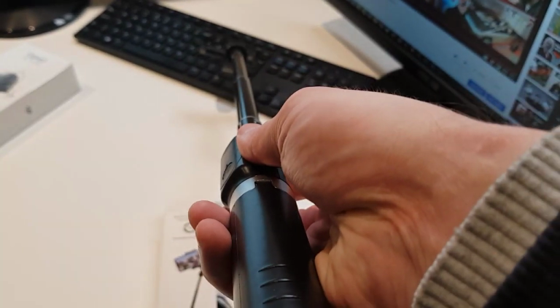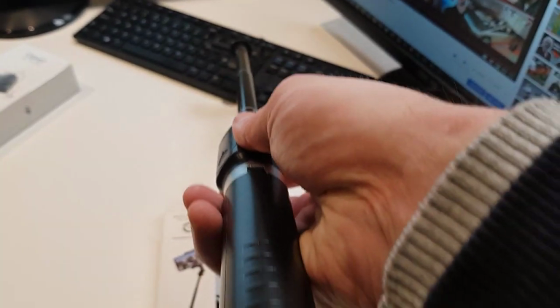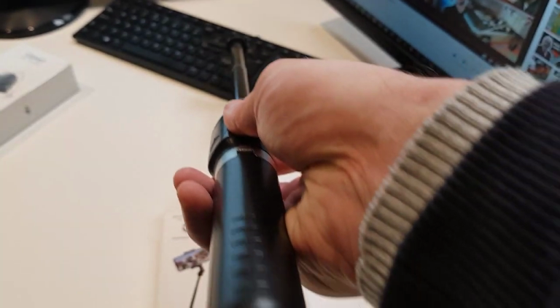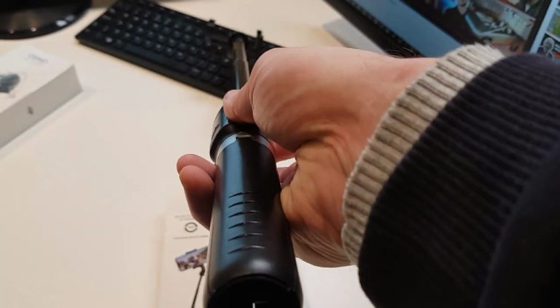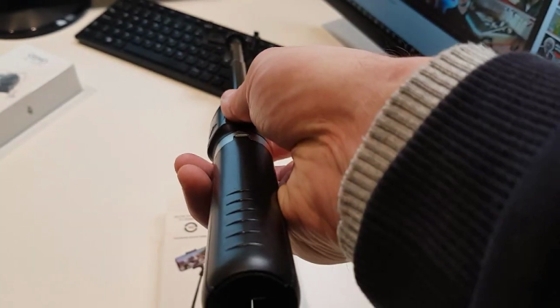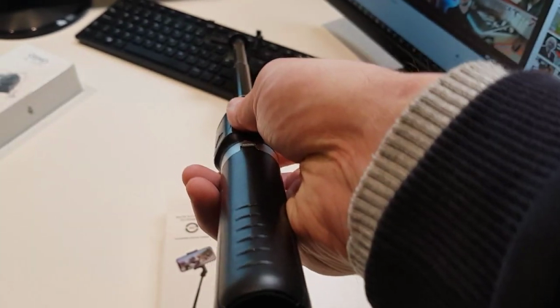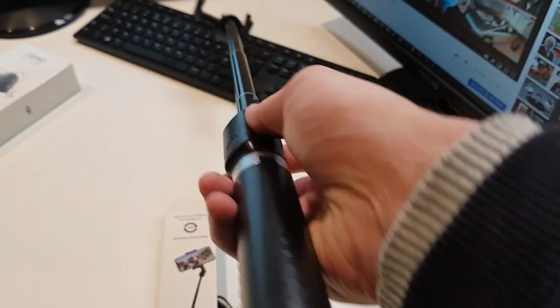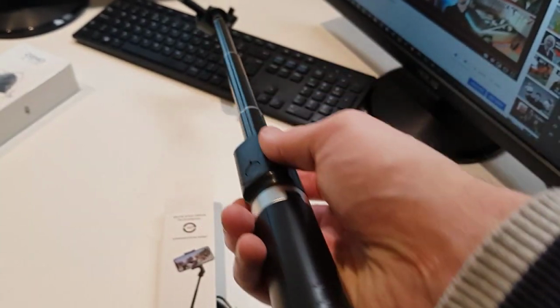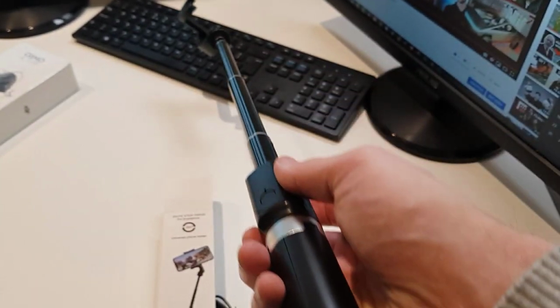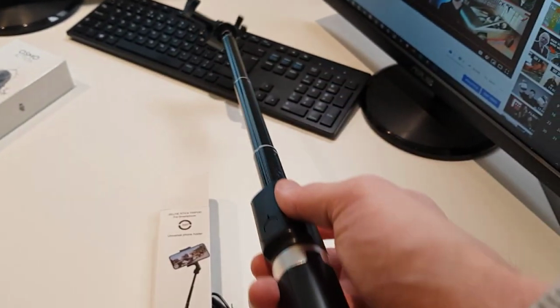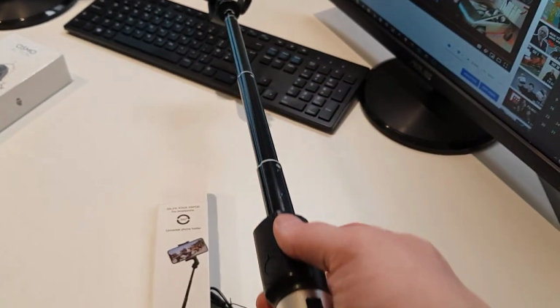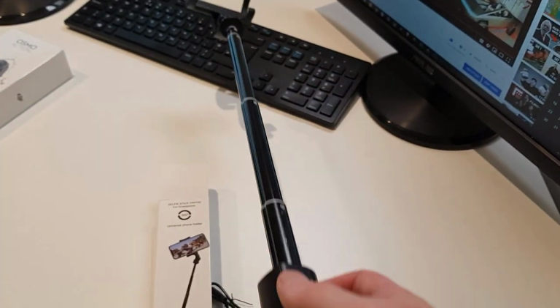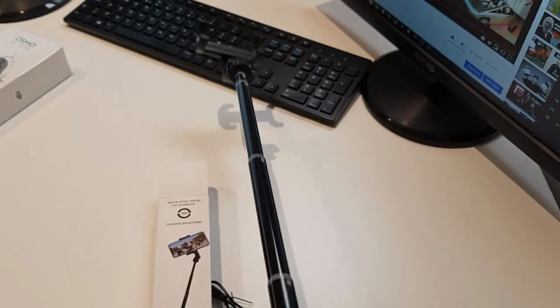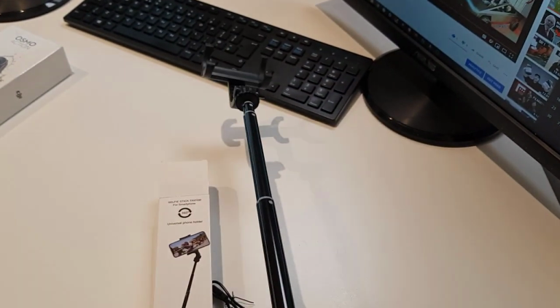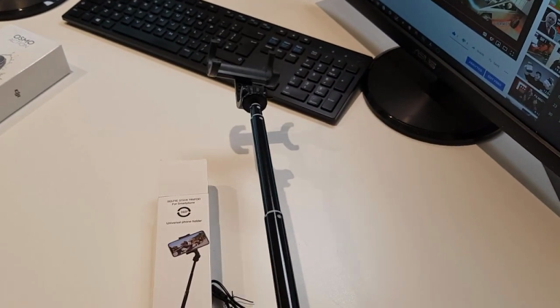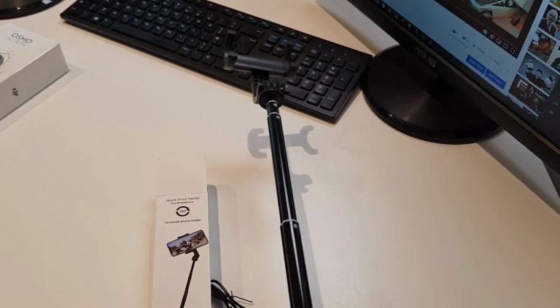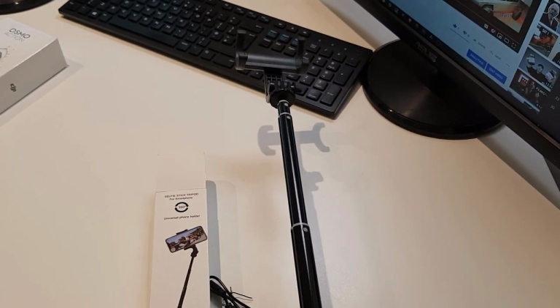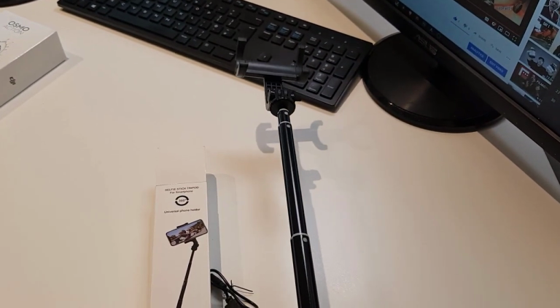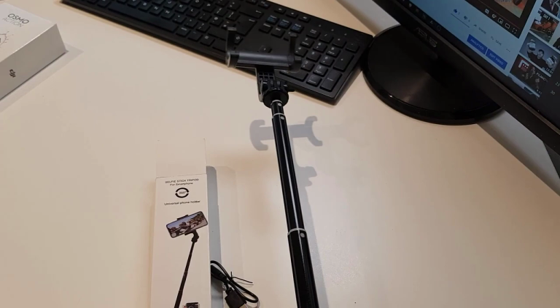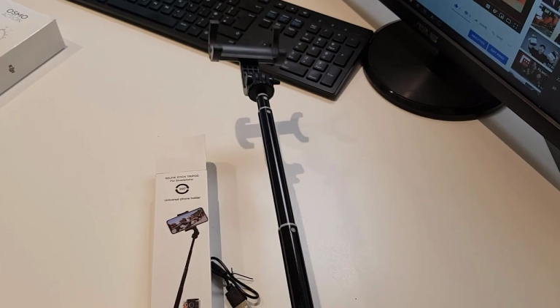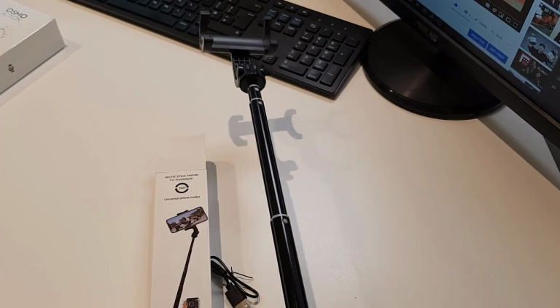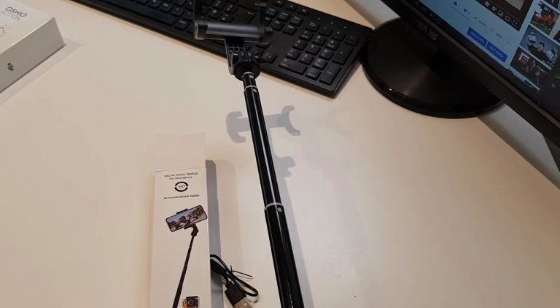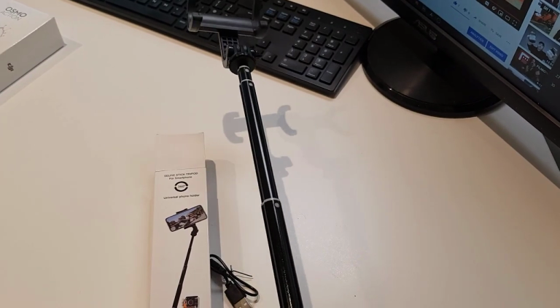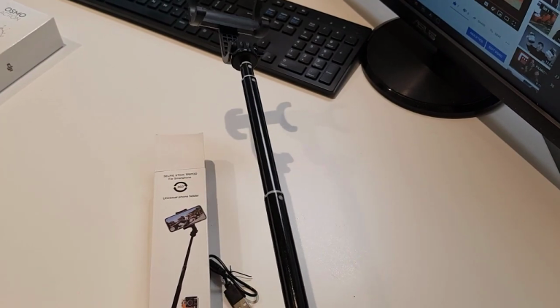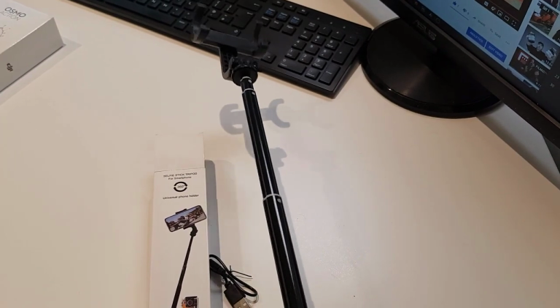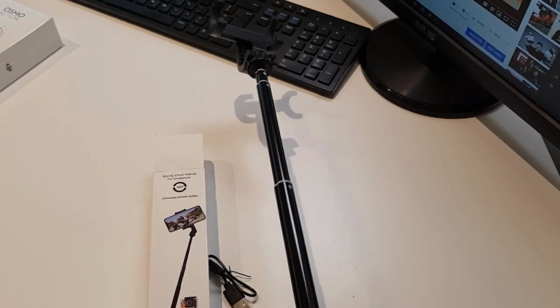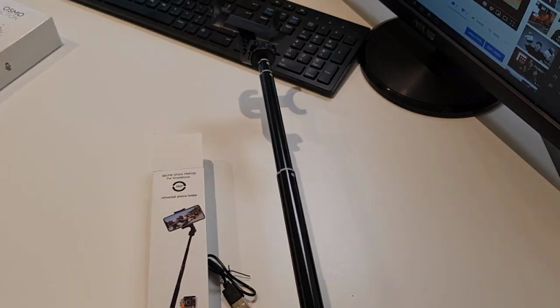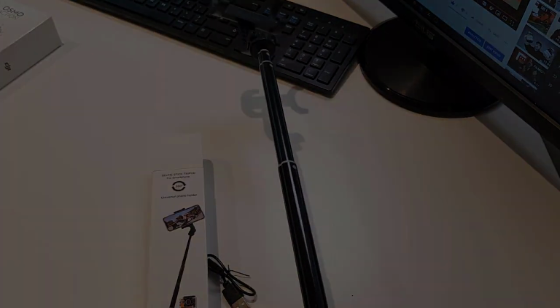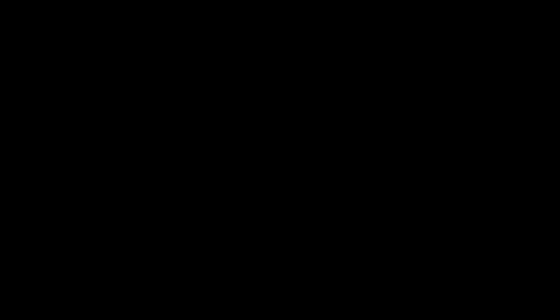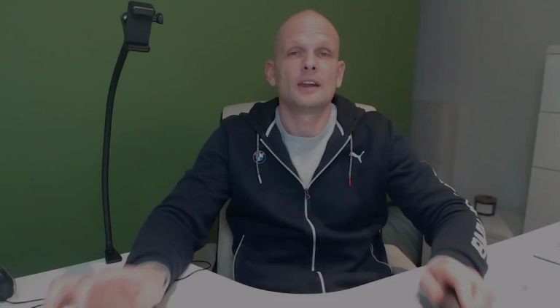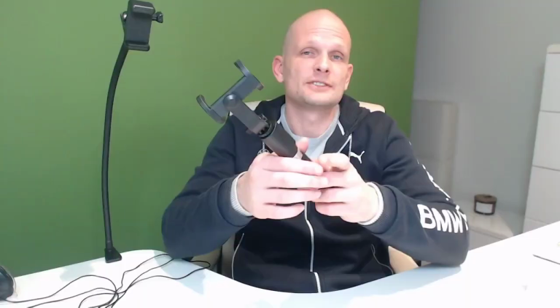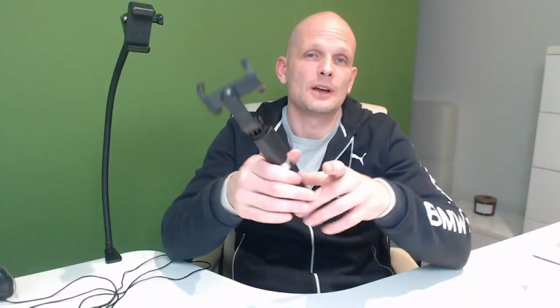This is how long you can extend this tripod — it's very handy.